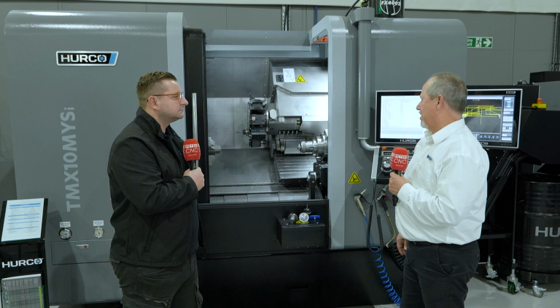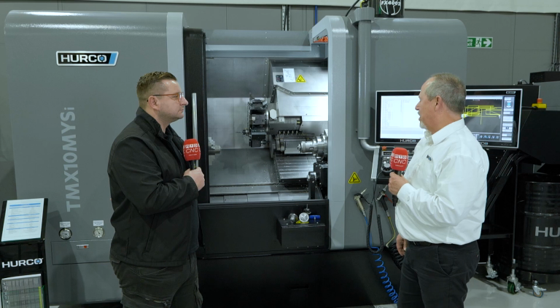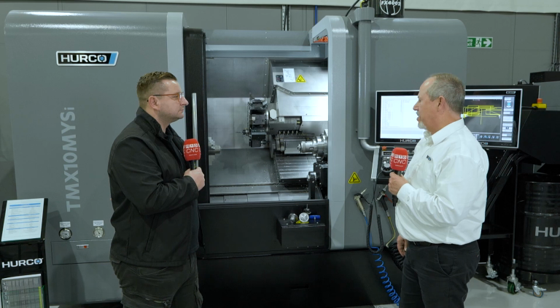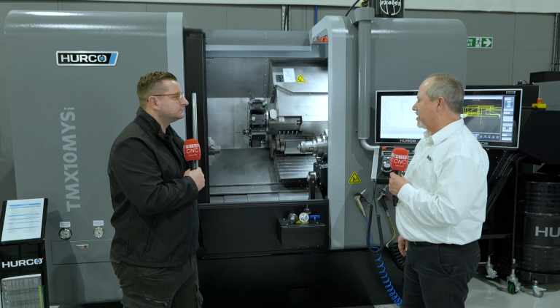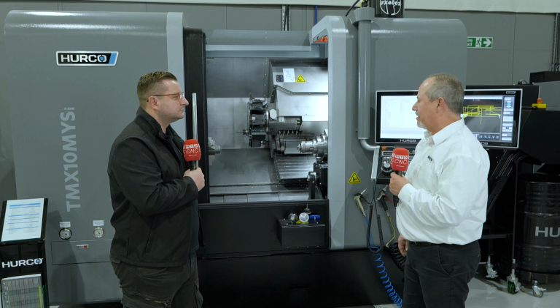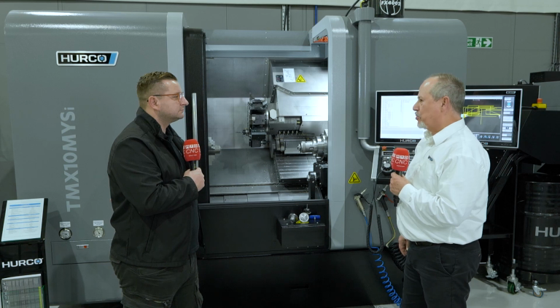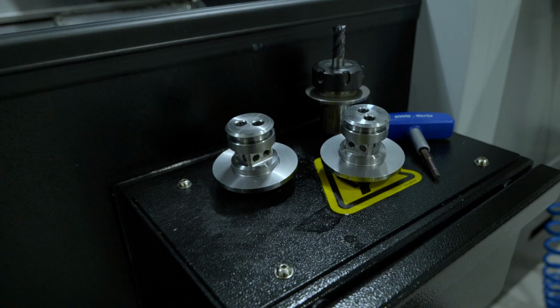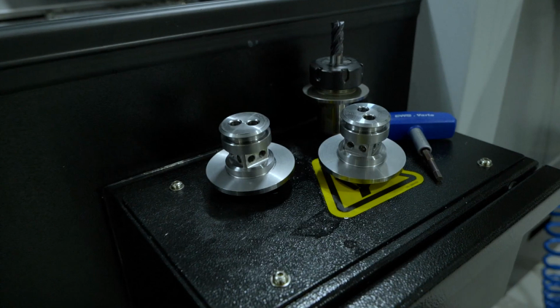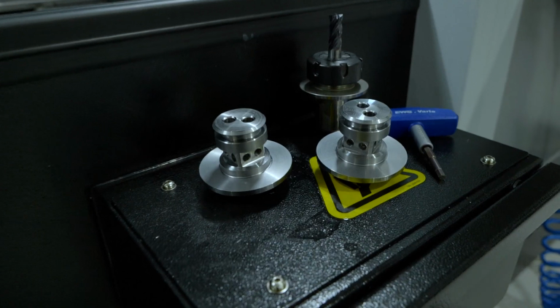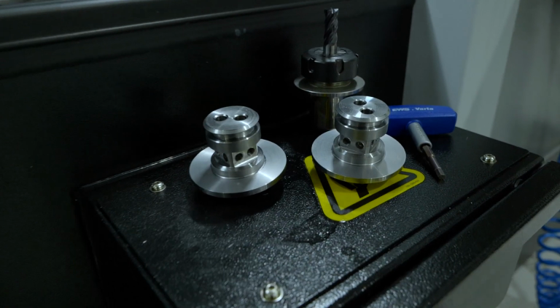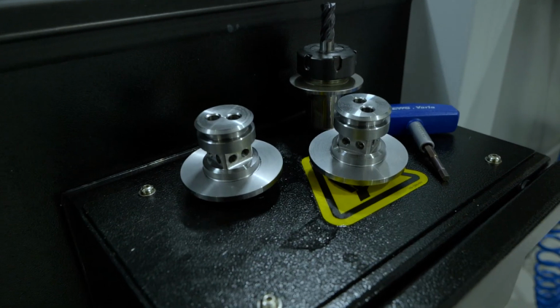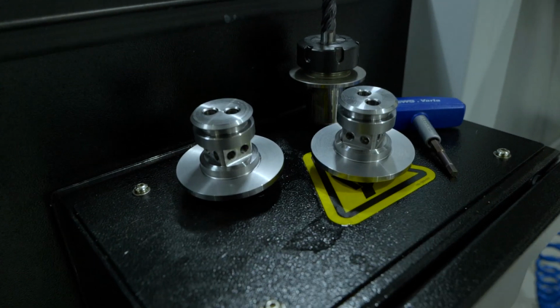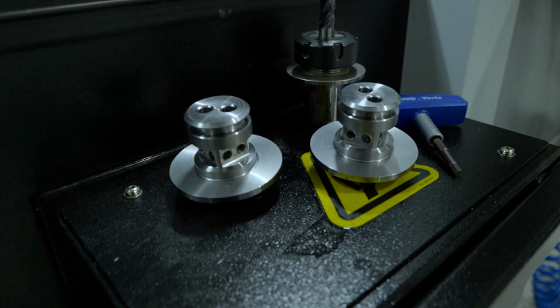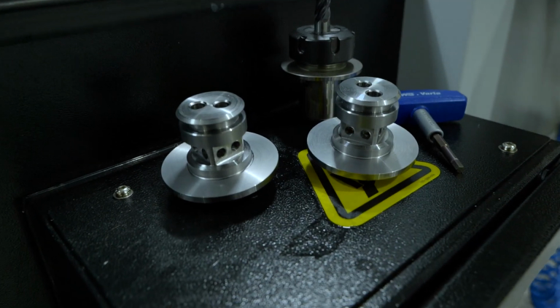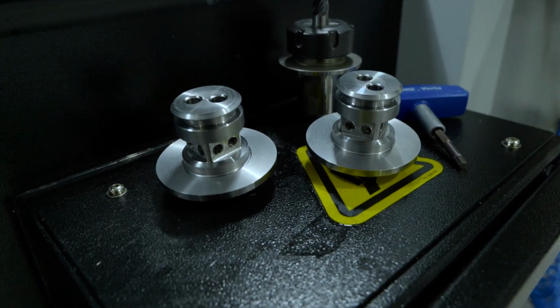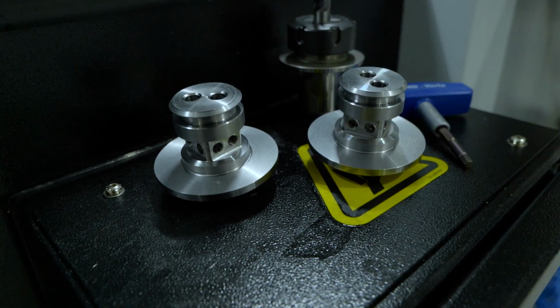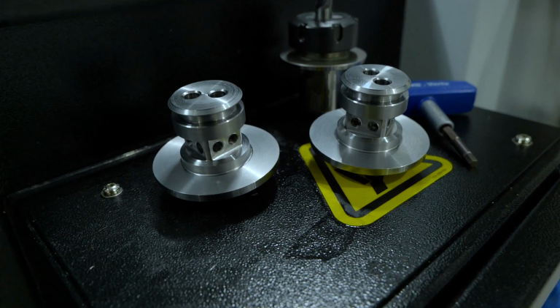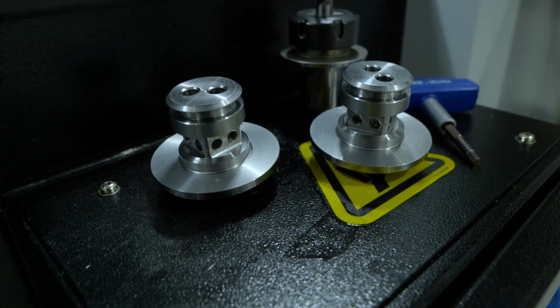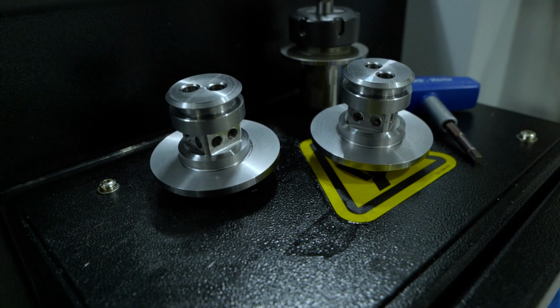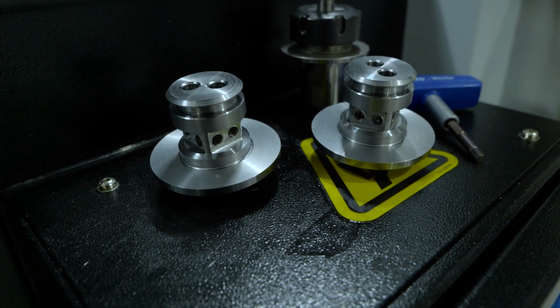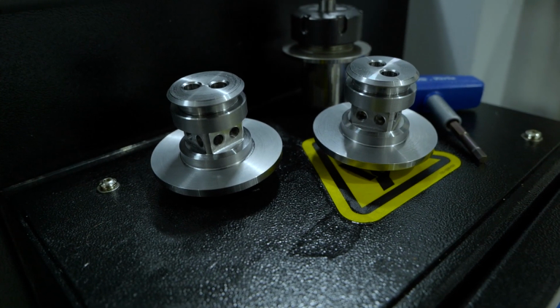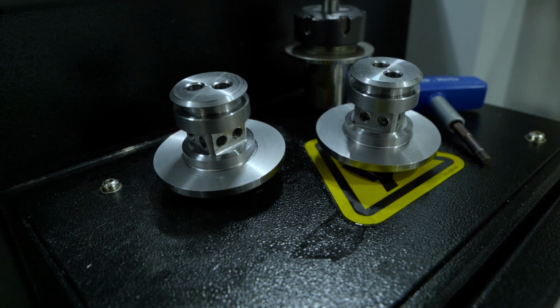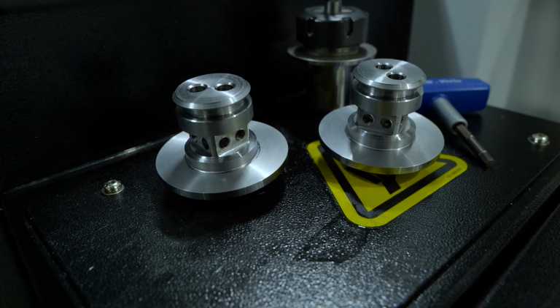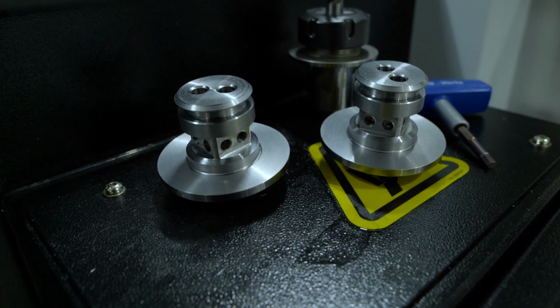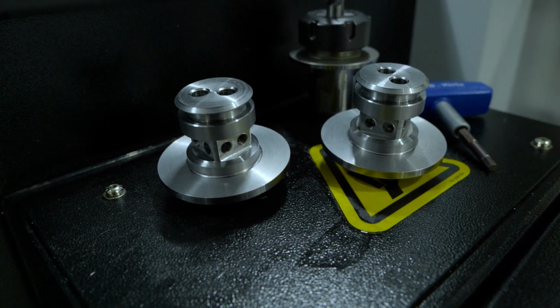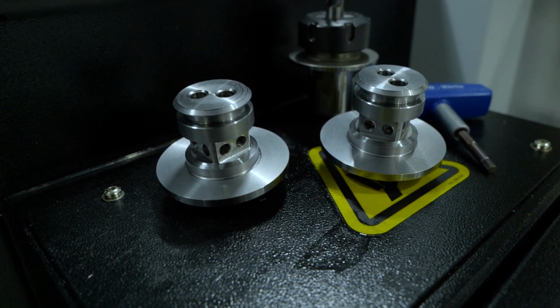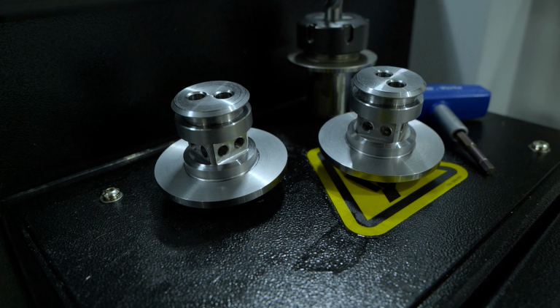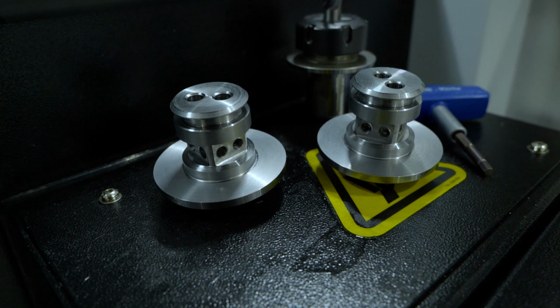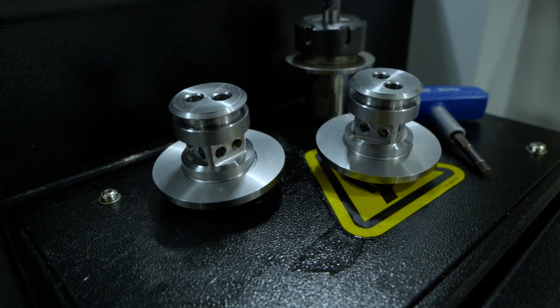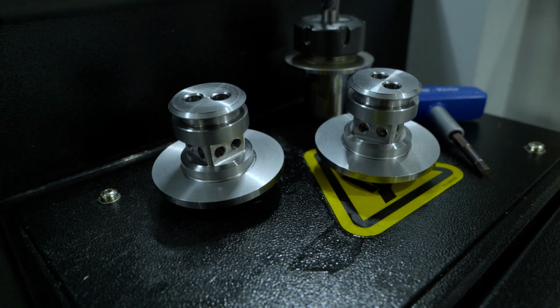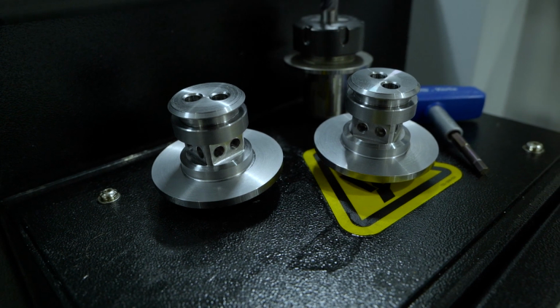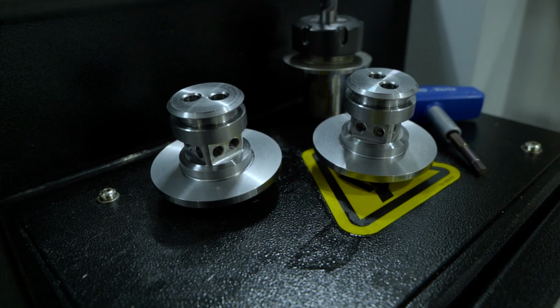A couple of minutes later, depending on the complexity of your part, you'll have a finished product. It is basically a money-making machine.